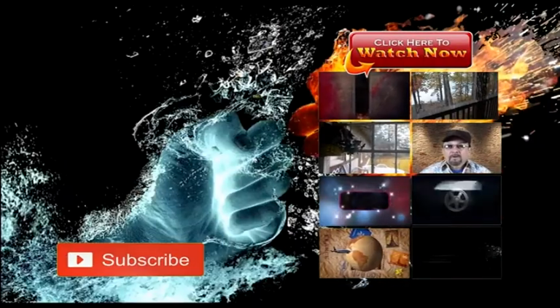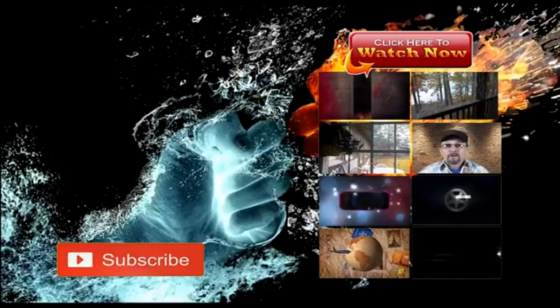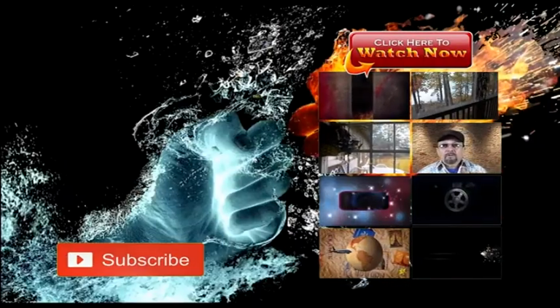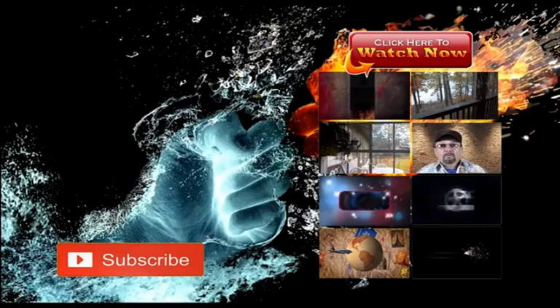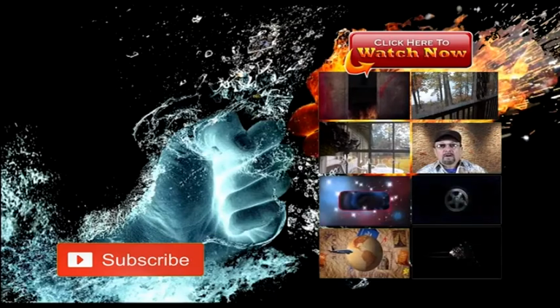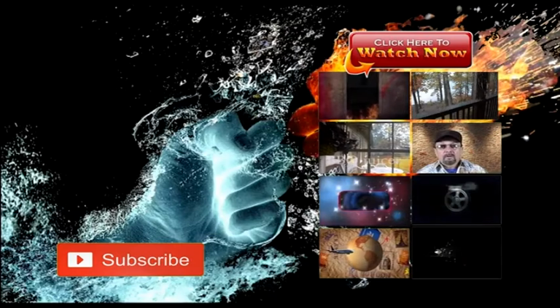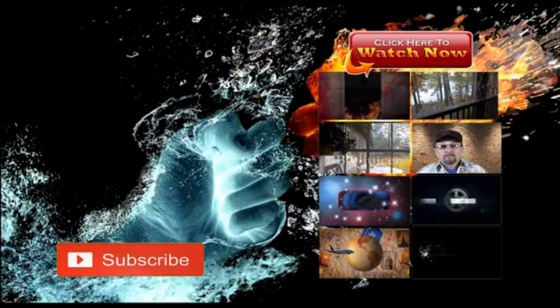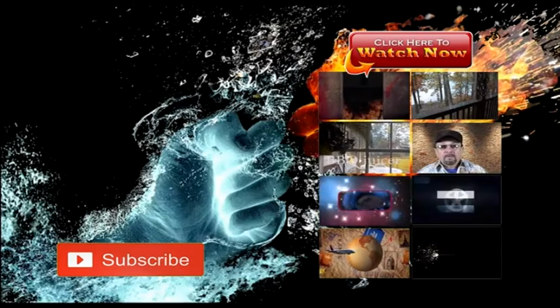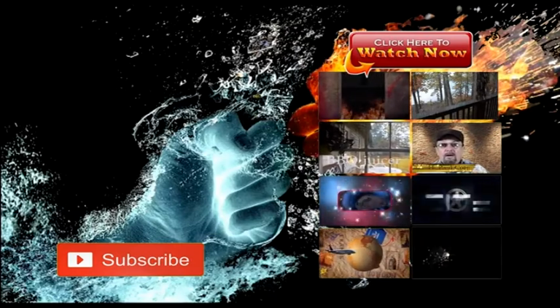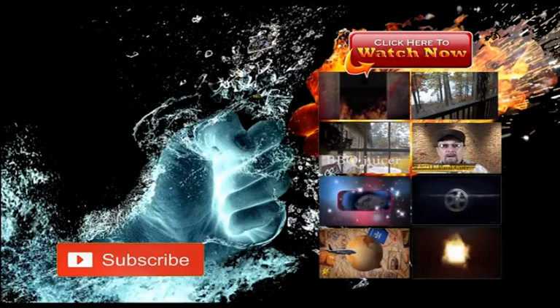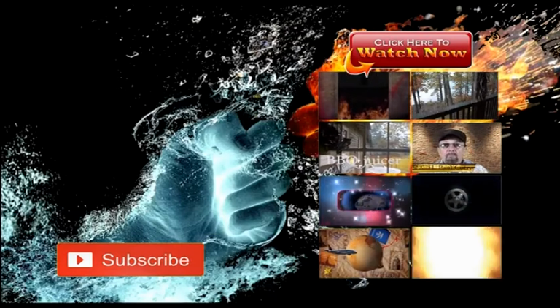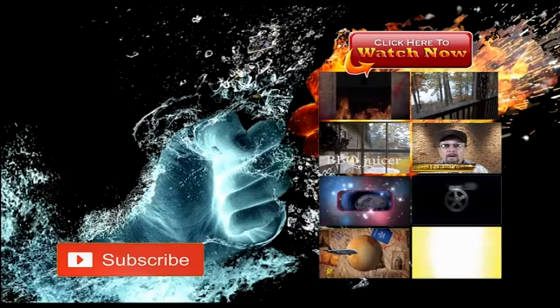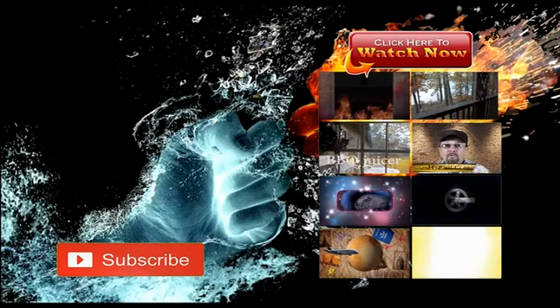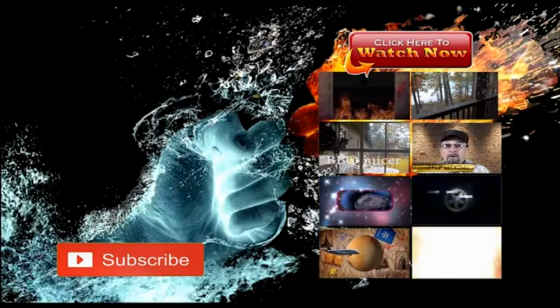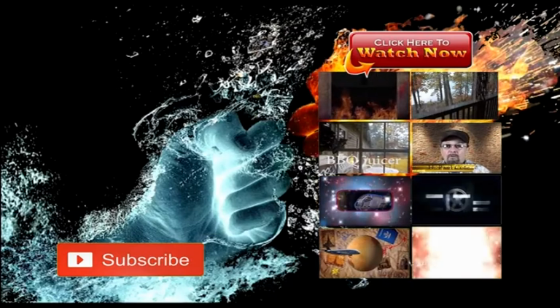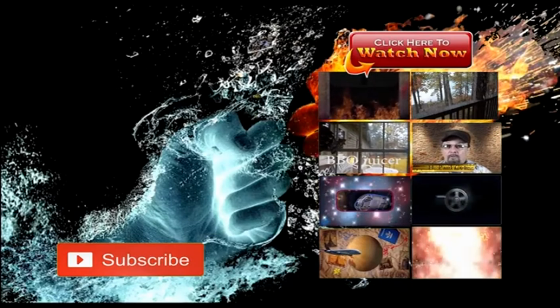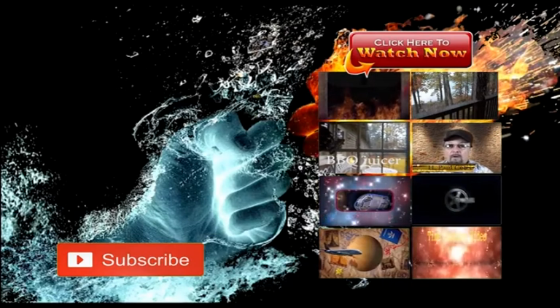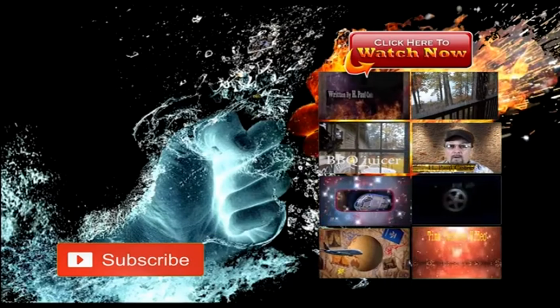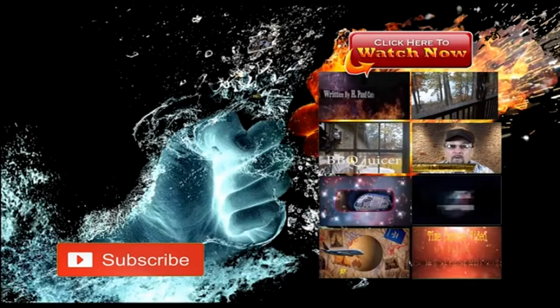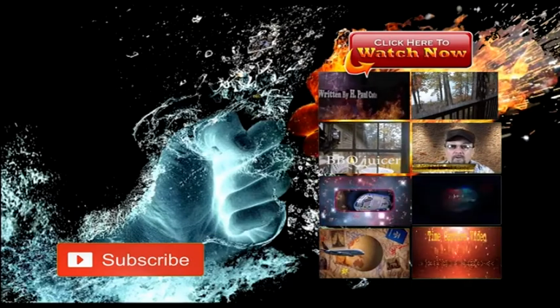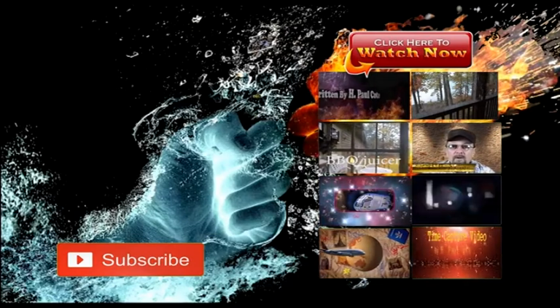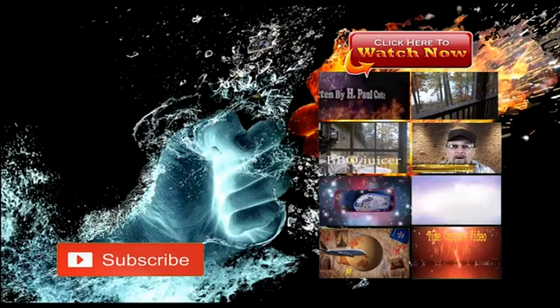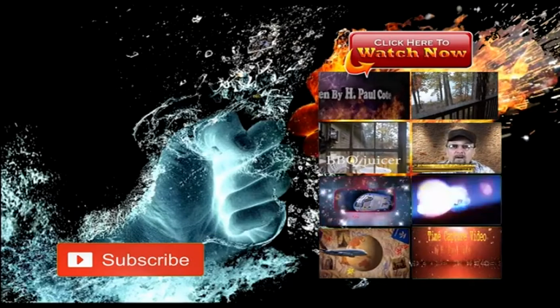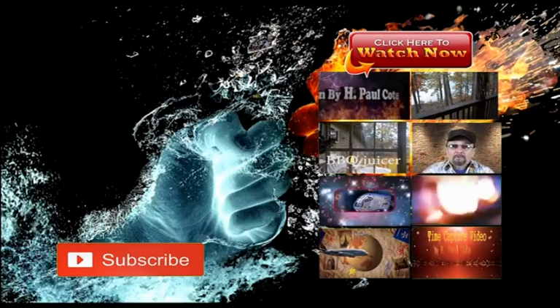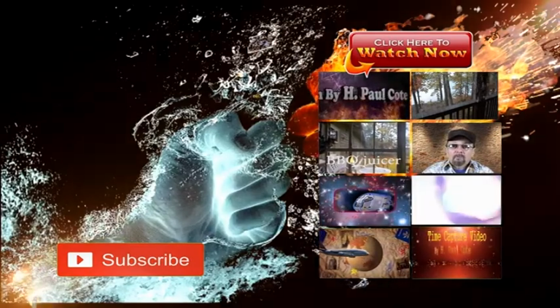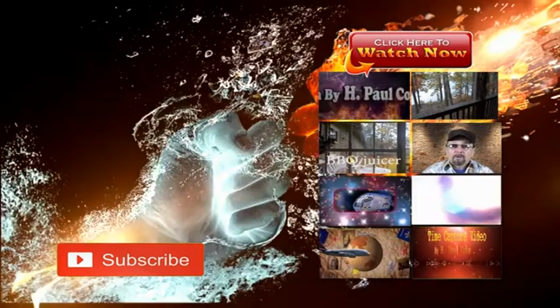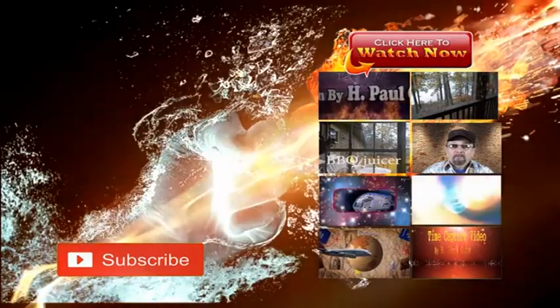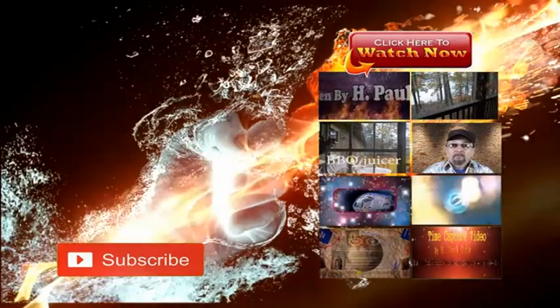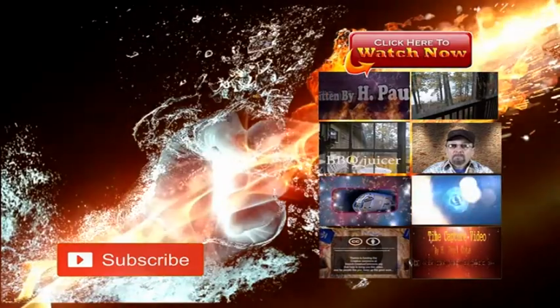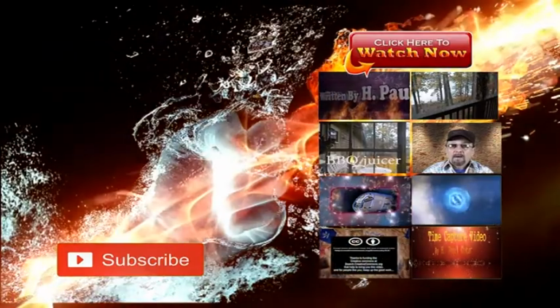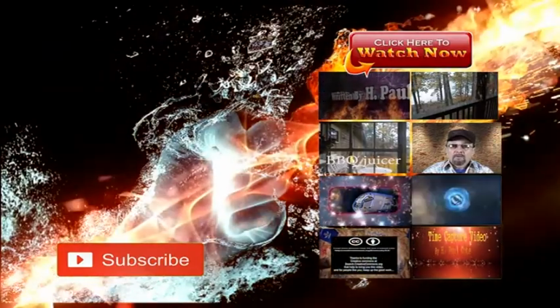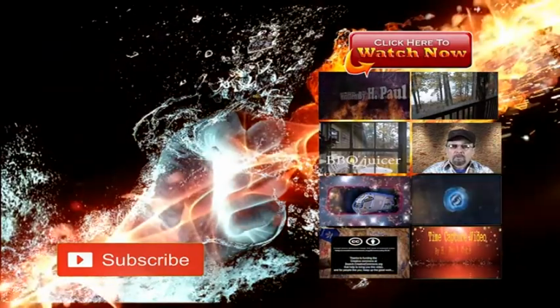If you're viewing the video, giving us a like or subscribing makes us want to bring on a little more entertainment.